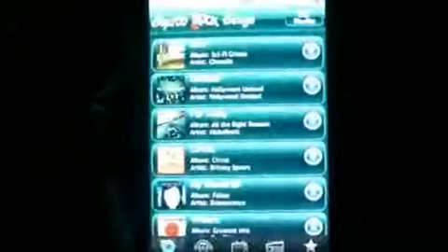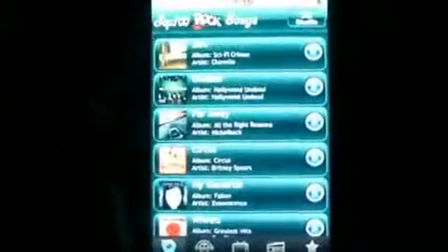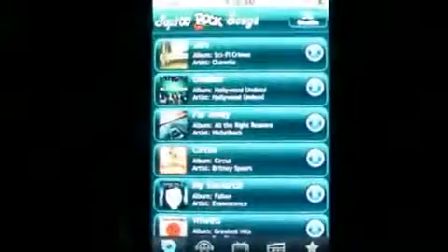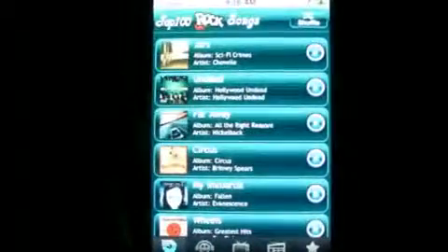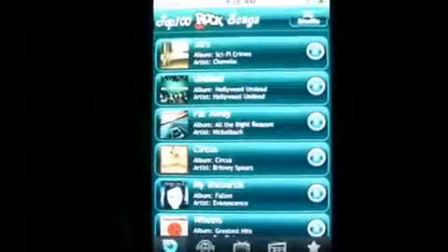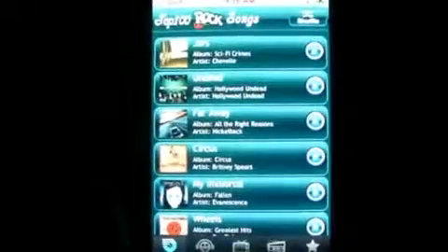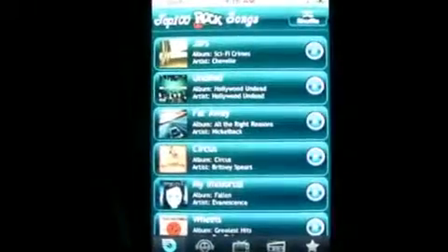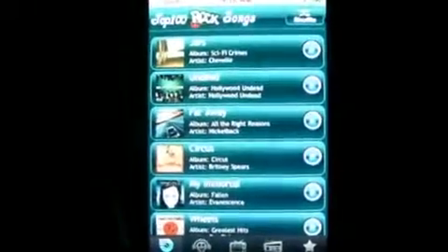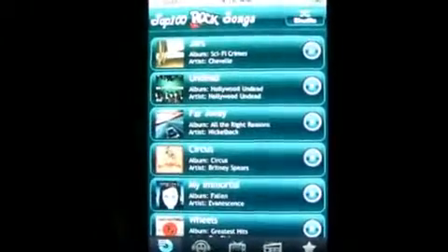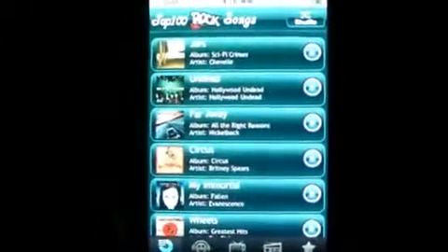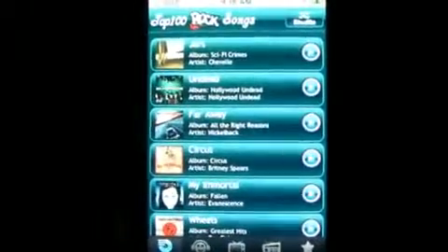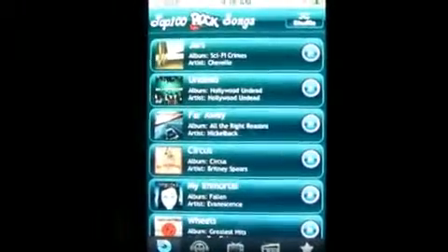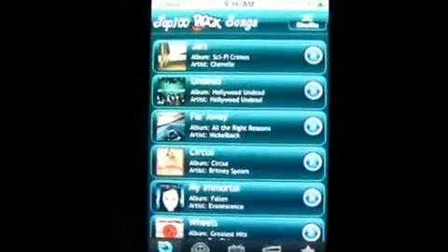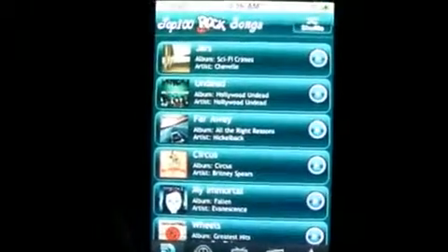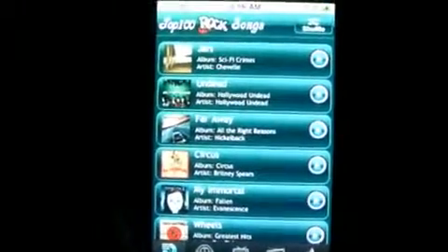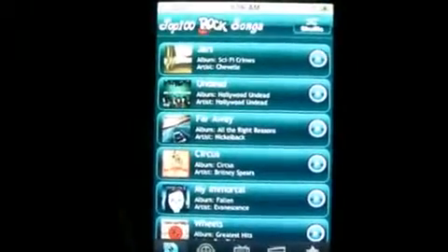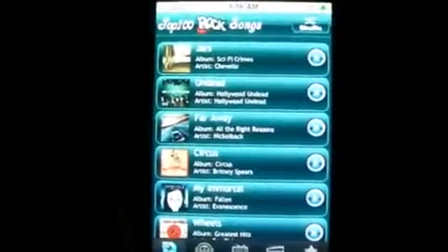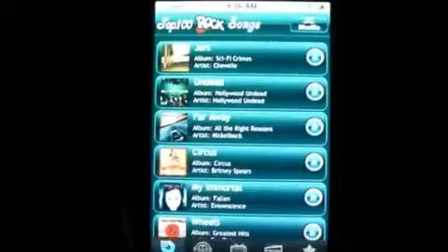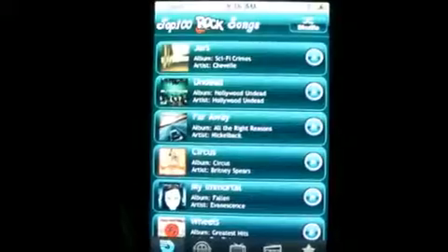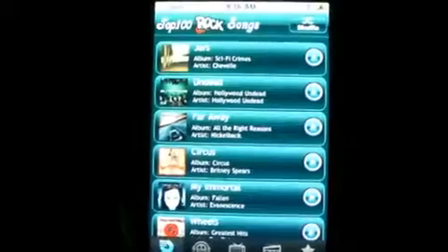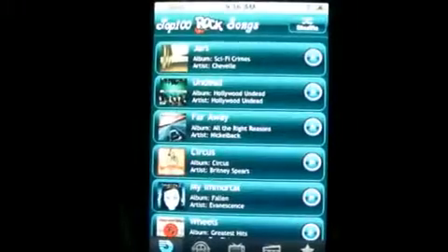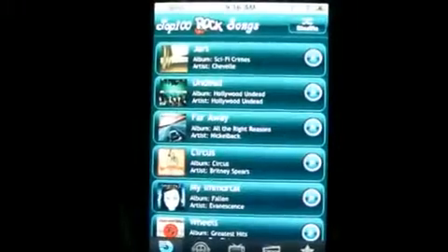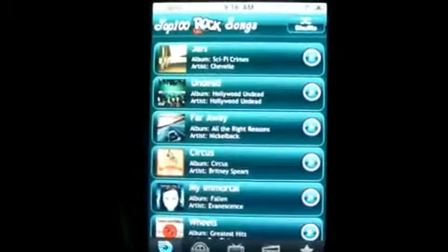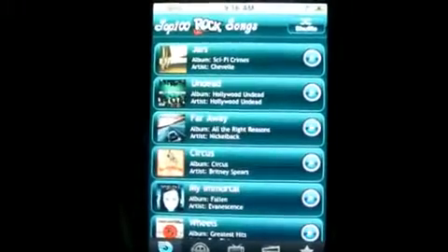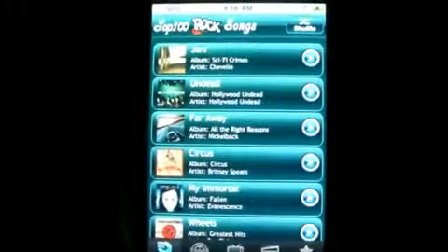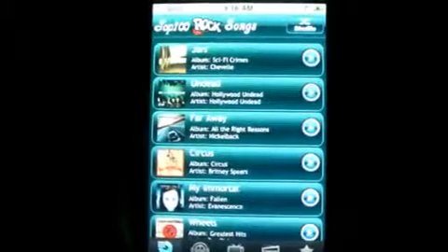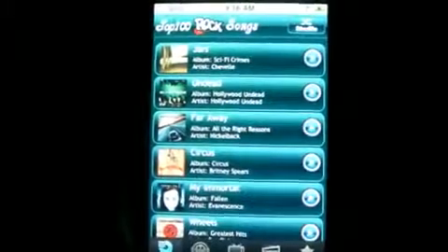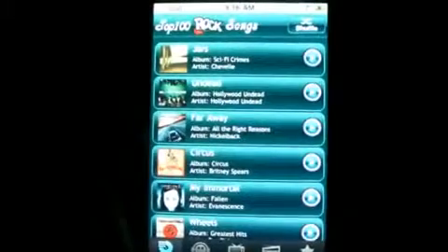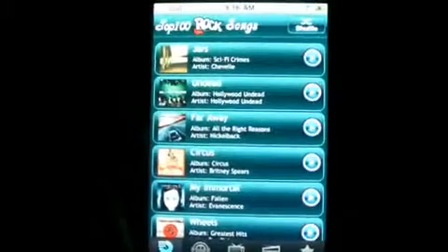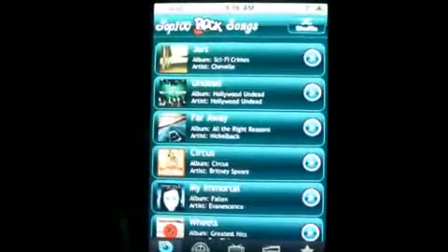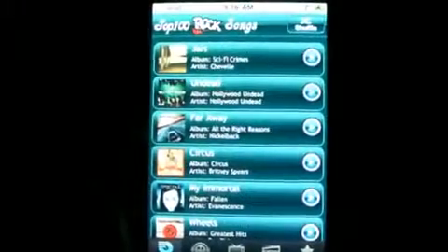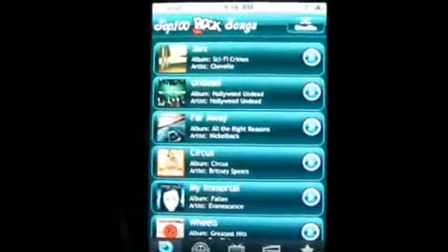Hello everybody, this is MarkTheTechGuy here, bringing another app review today, and the app I'll be reviewing is called the Top 100 Rock Songs.